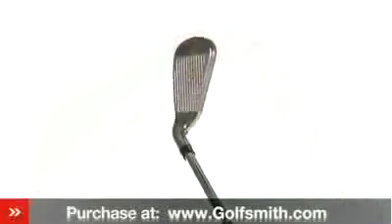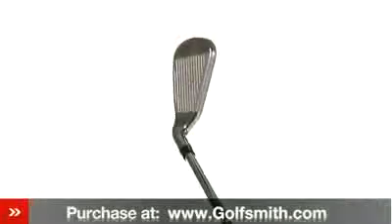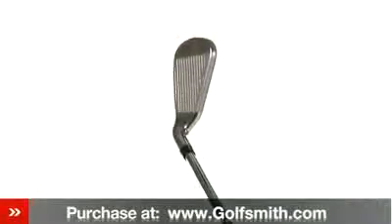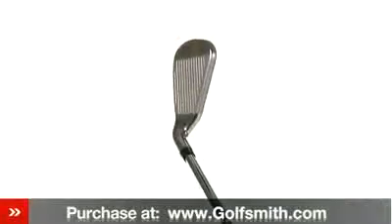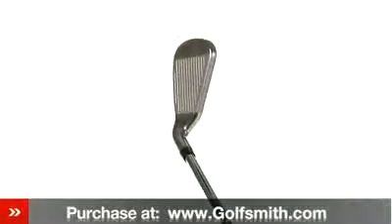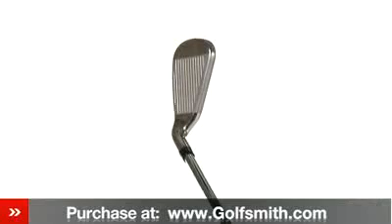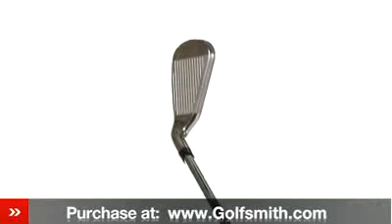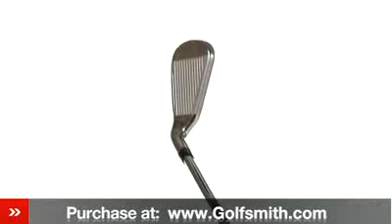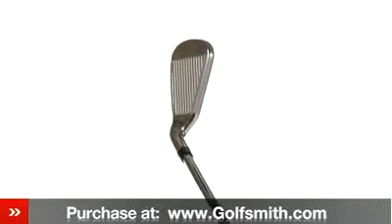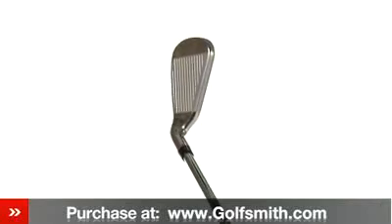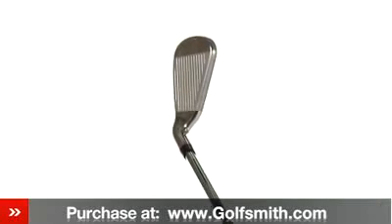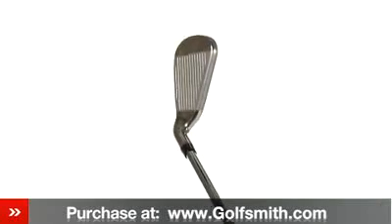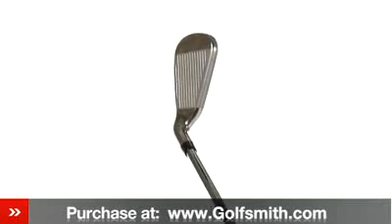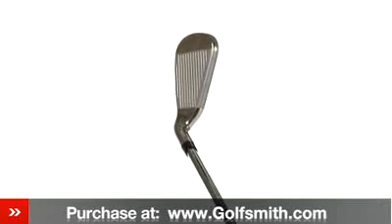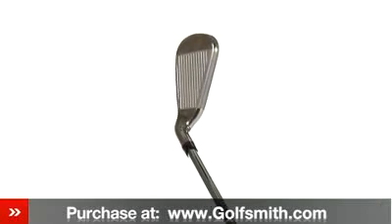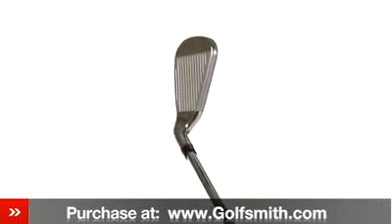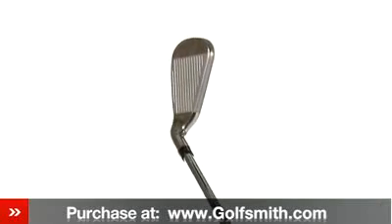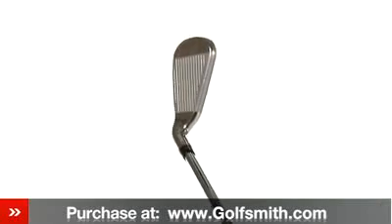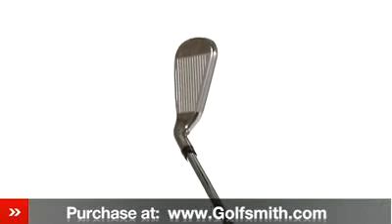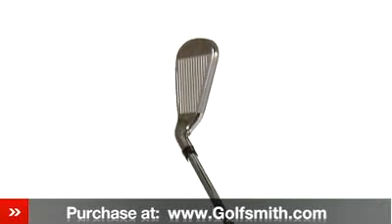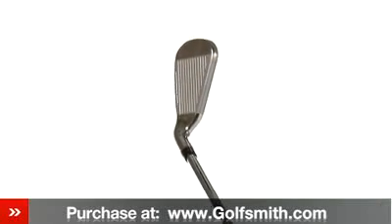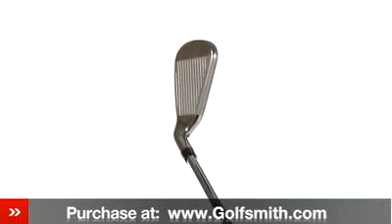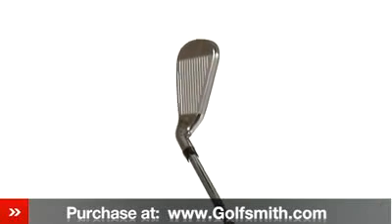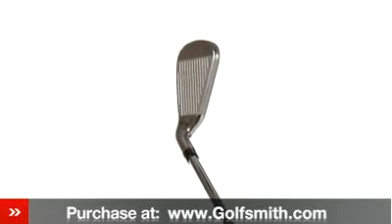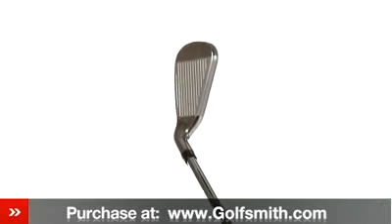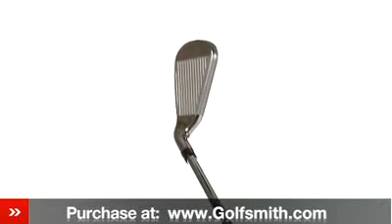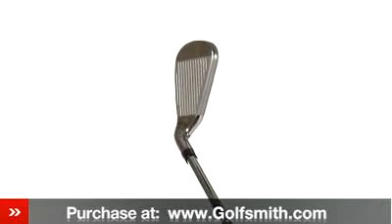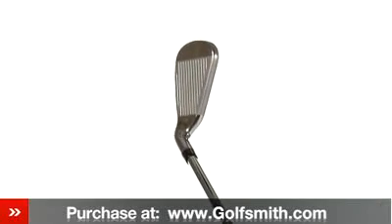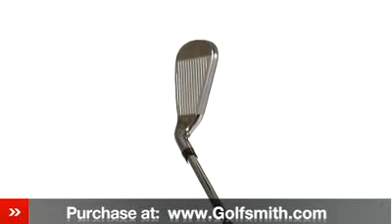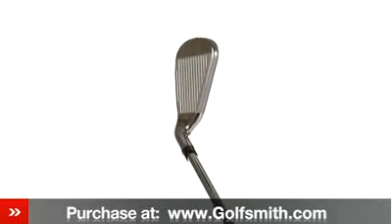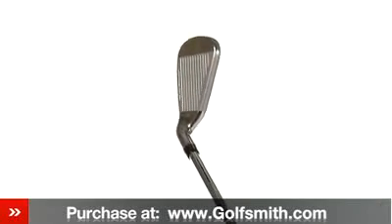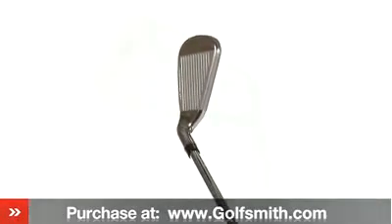Razor X Tour irons have a smaller profile with less offset and a thinner top line for a sleek look at address.